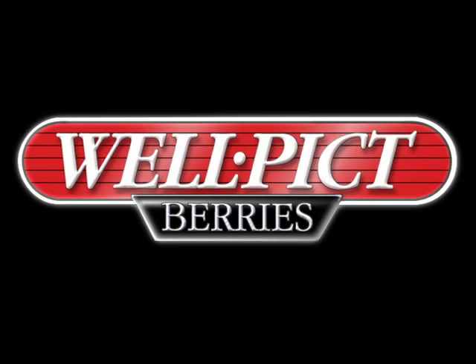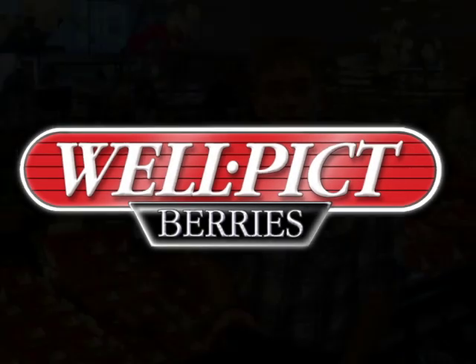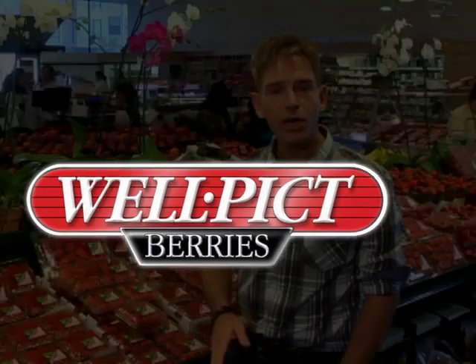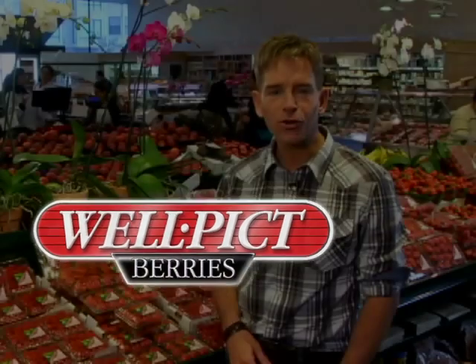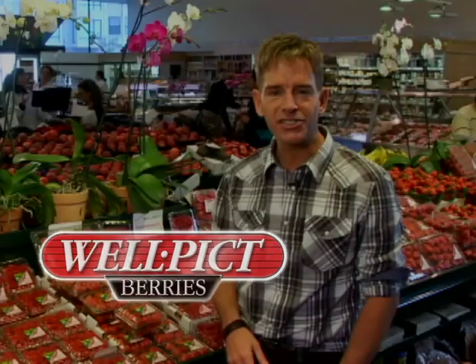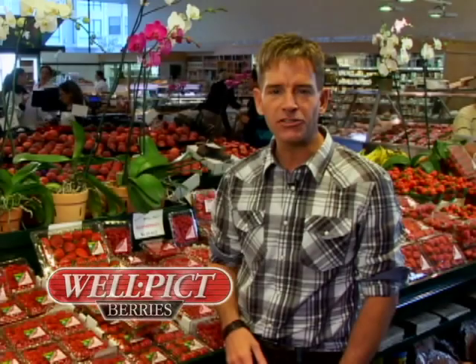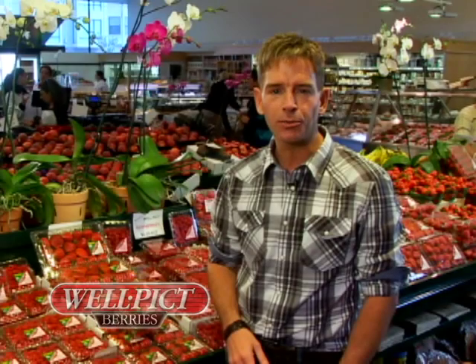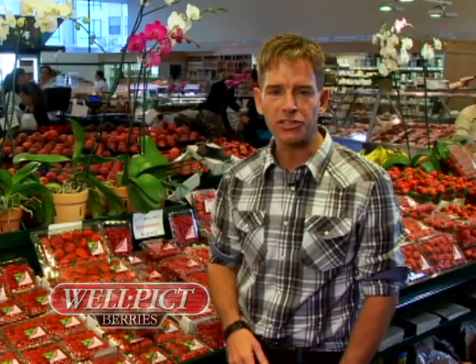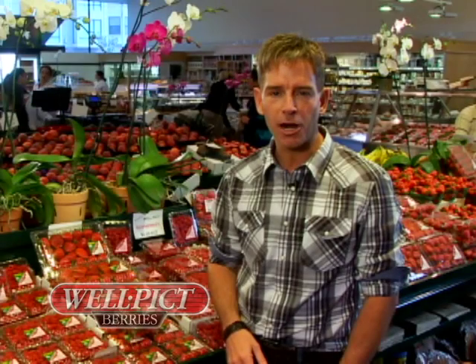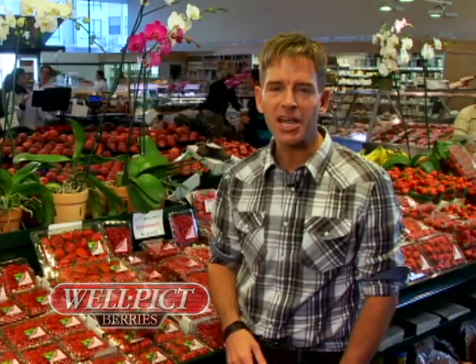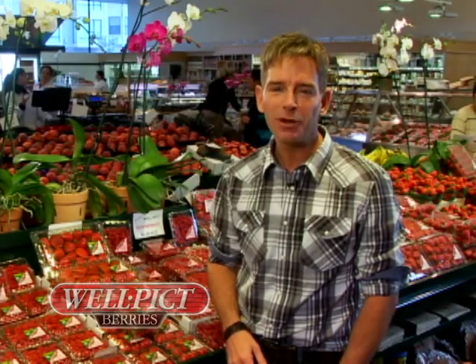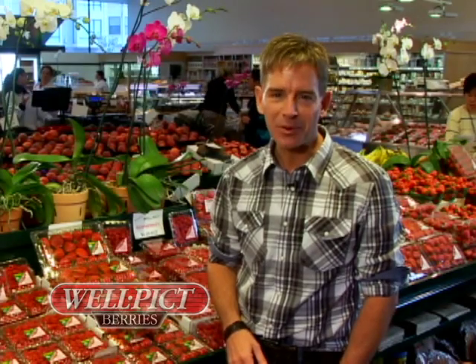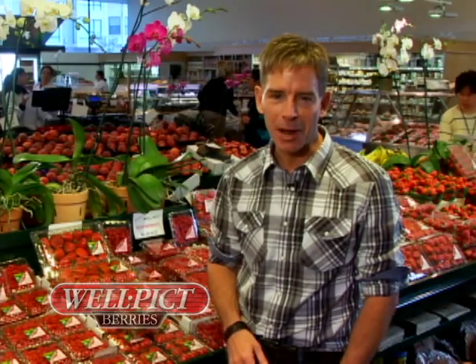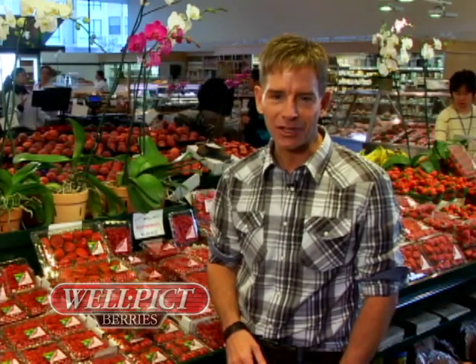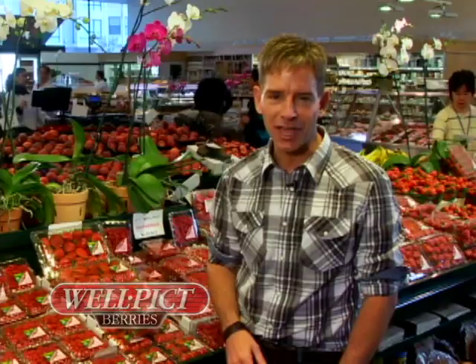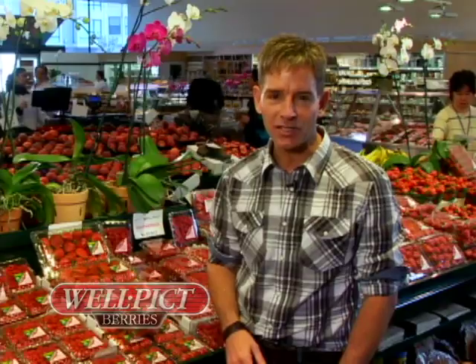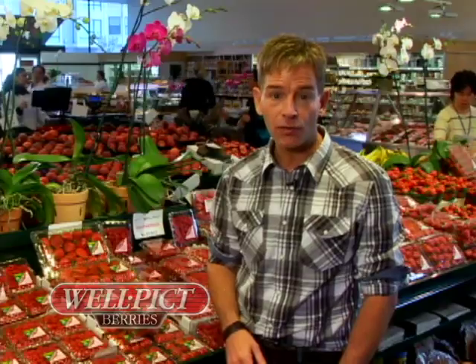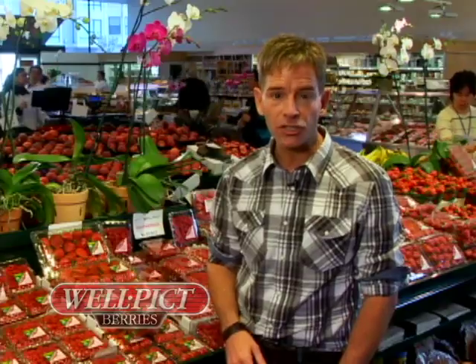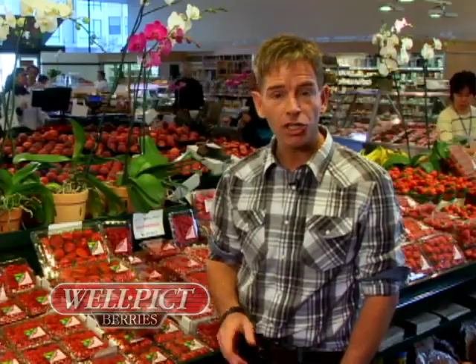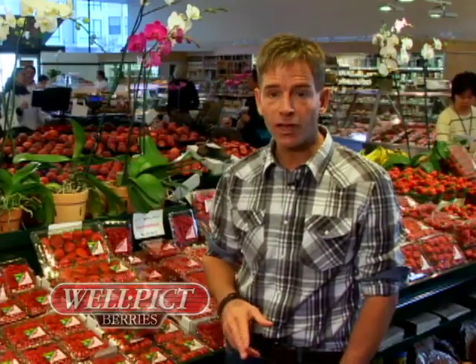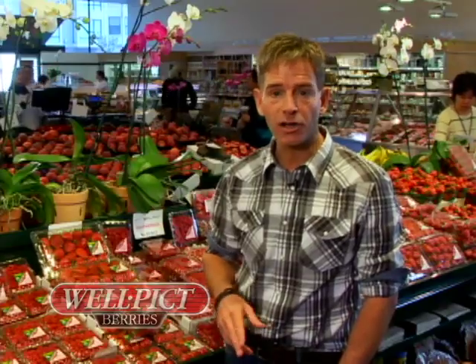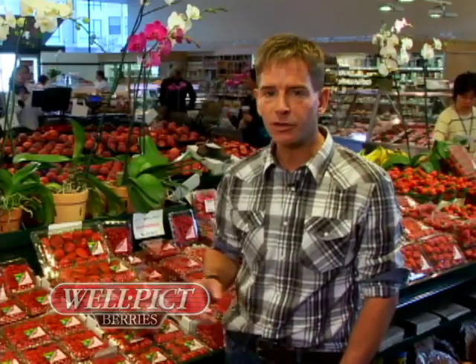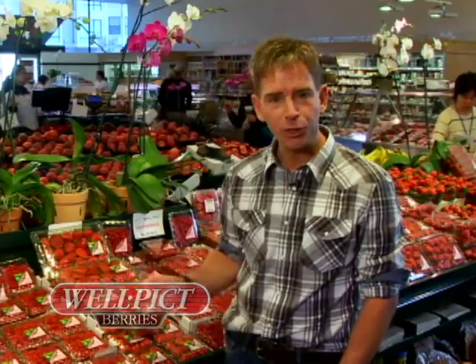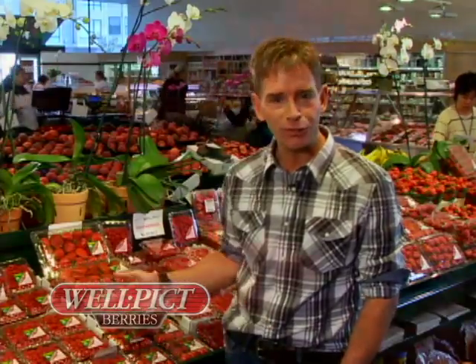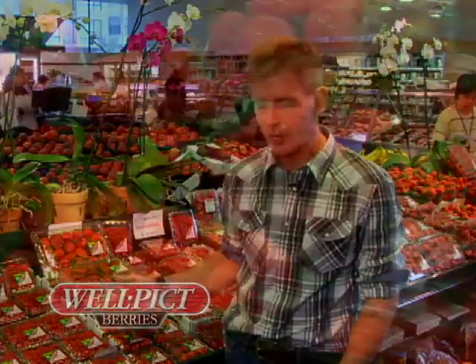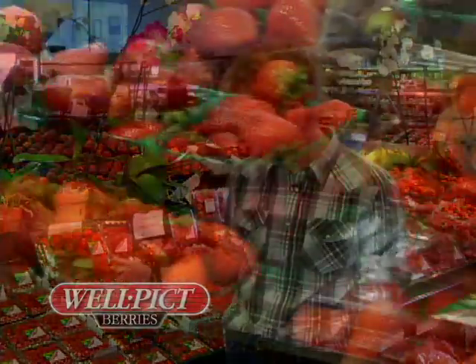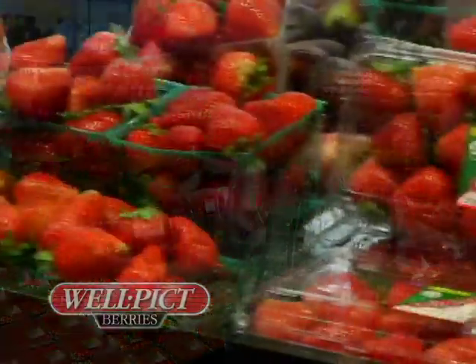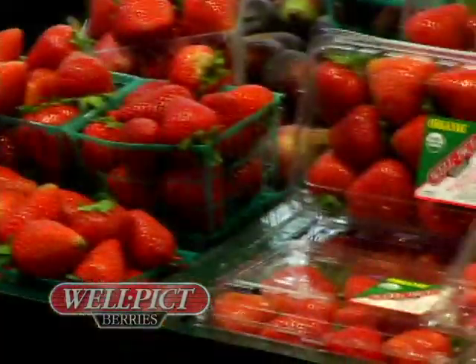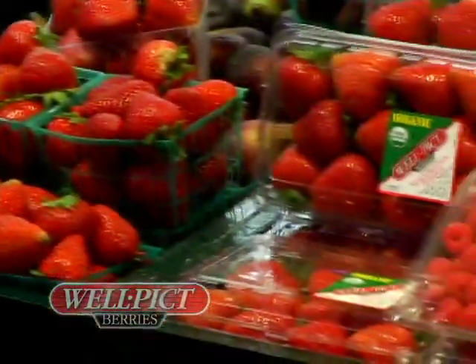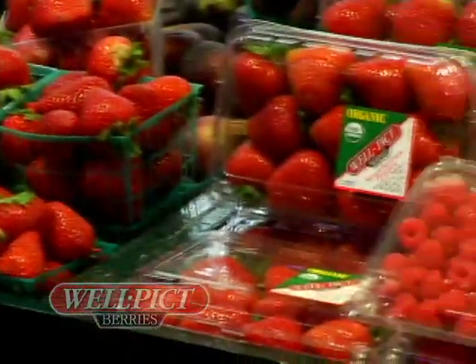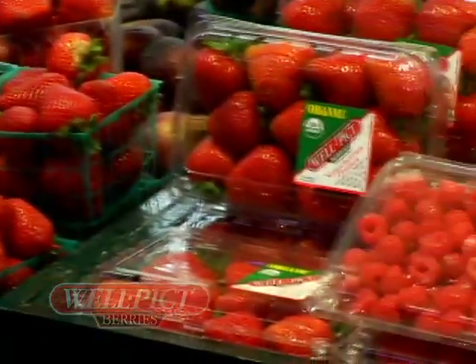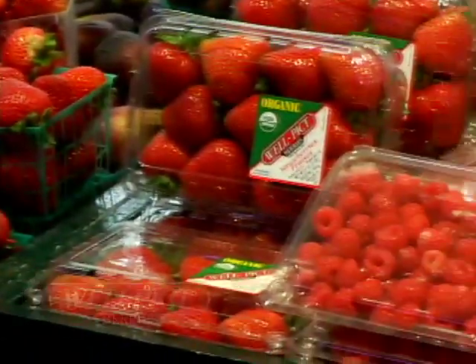If you want to increase sales in your produce department, remember a couple of things. First, you've got to start off with beautiful berries like these well-picked berries behind me.